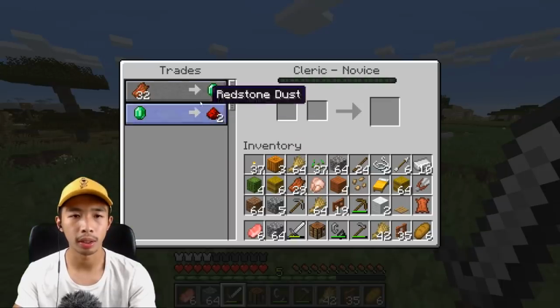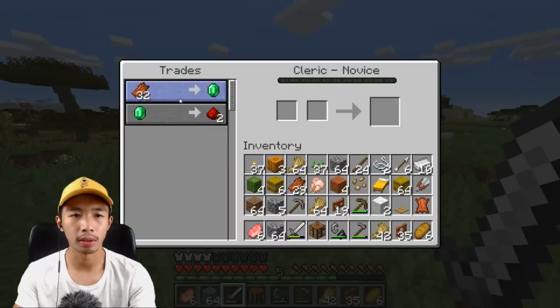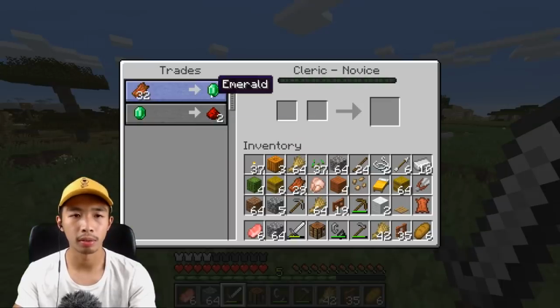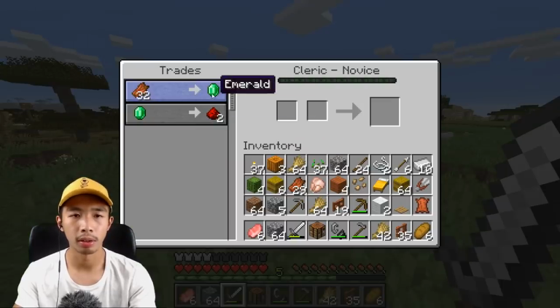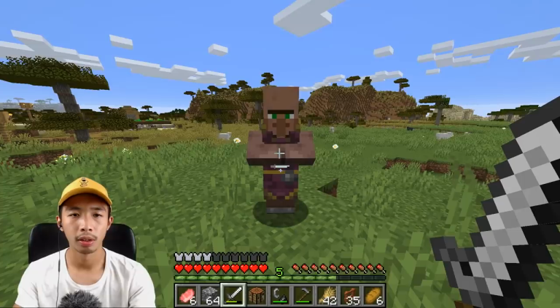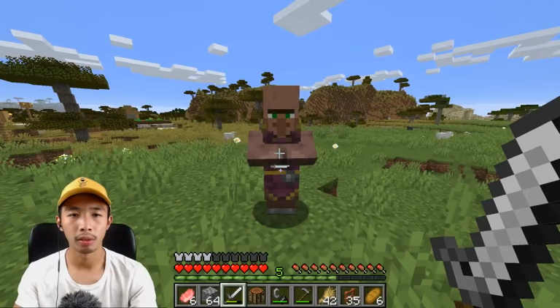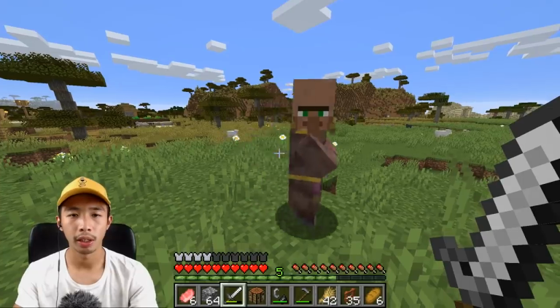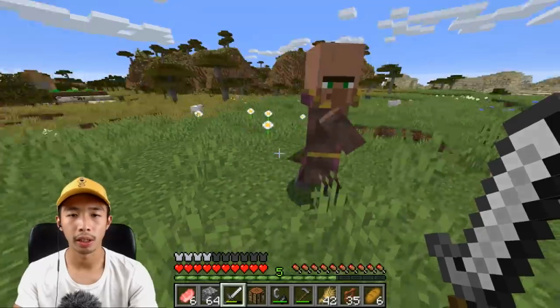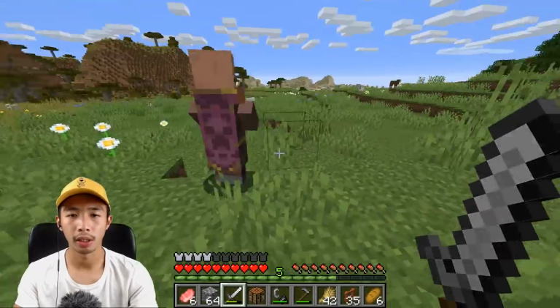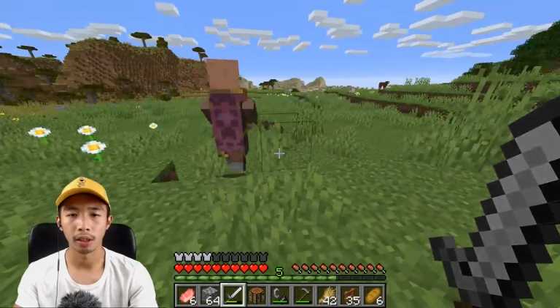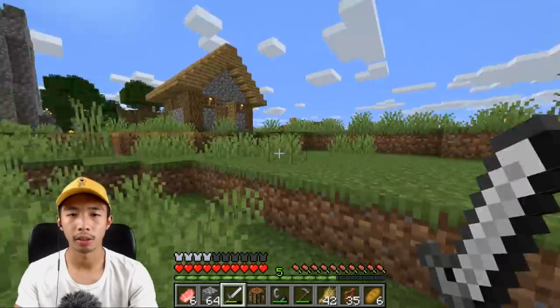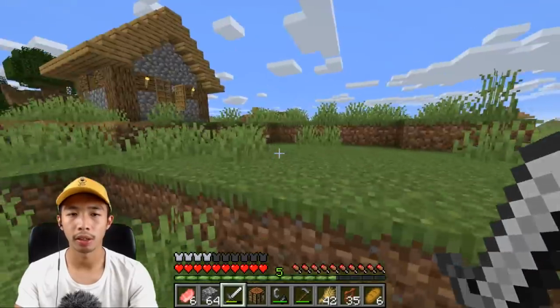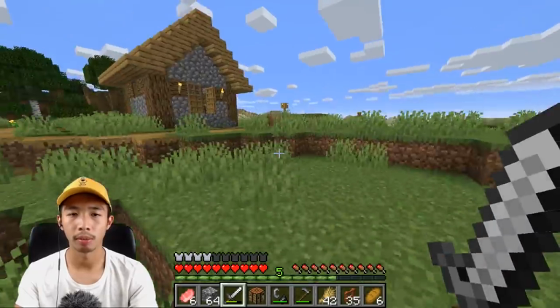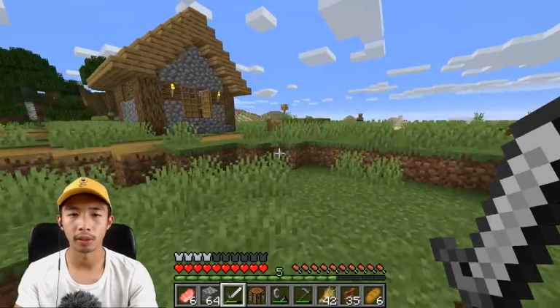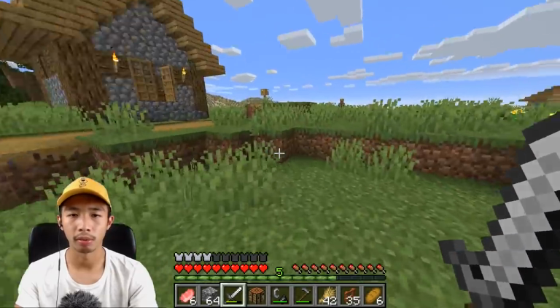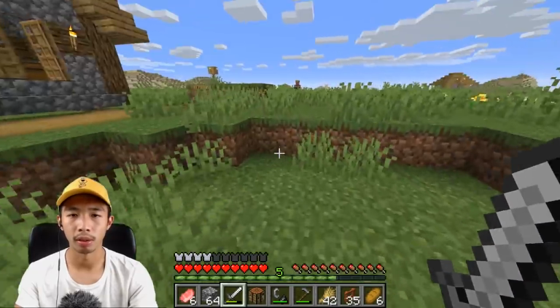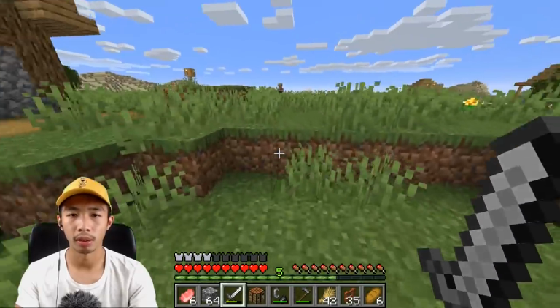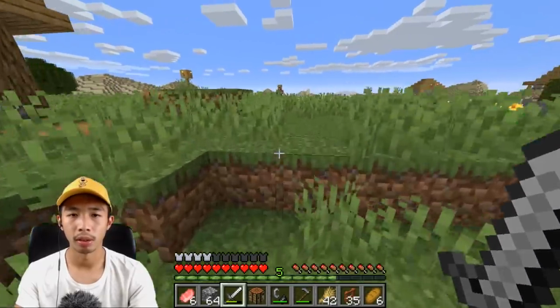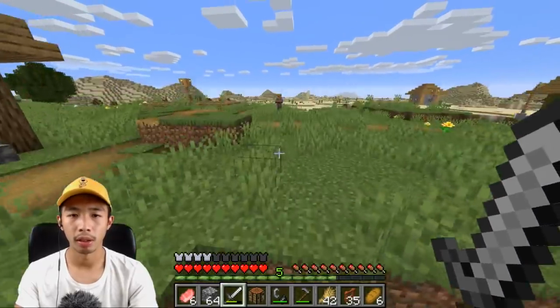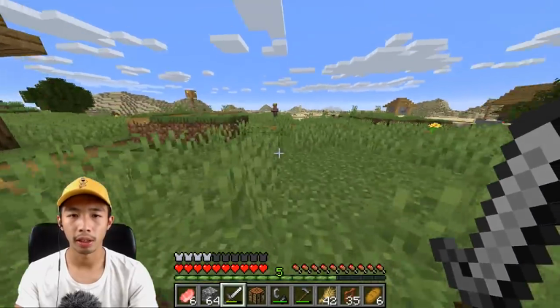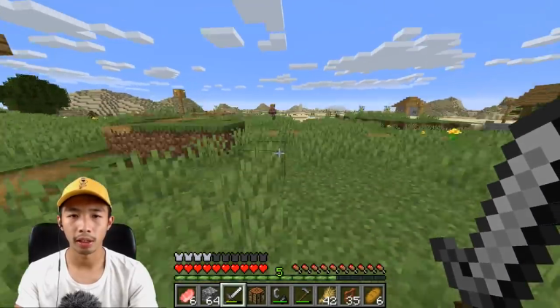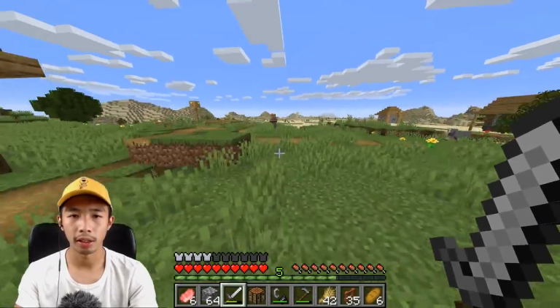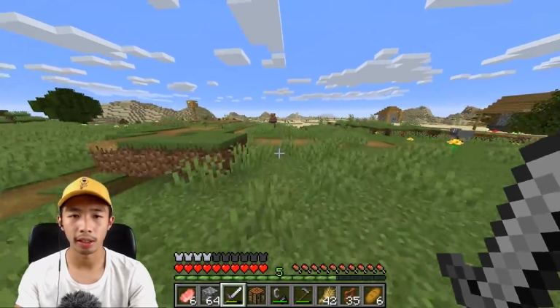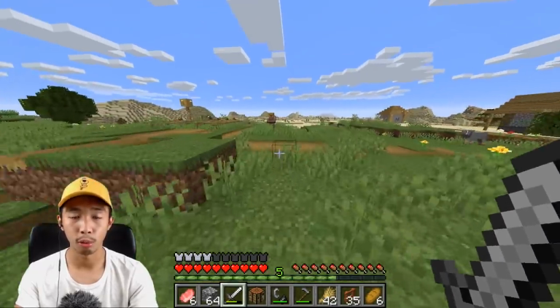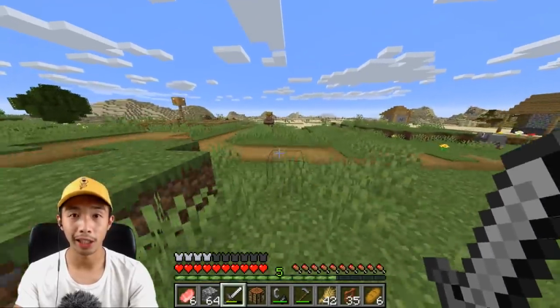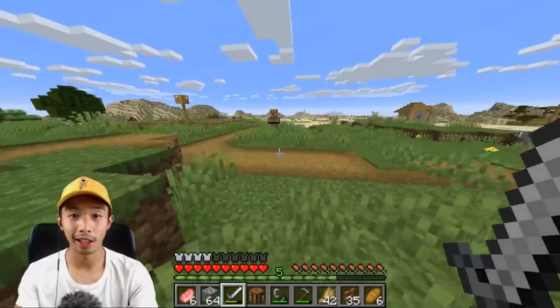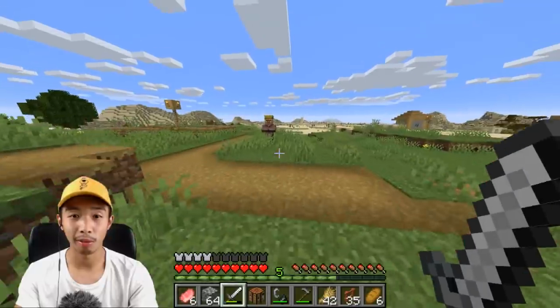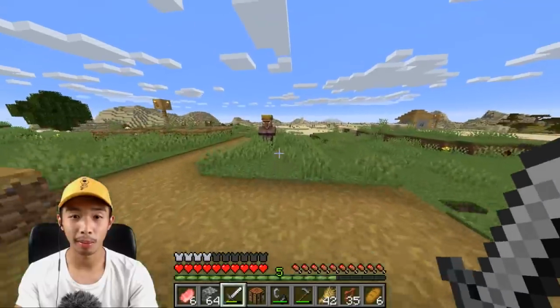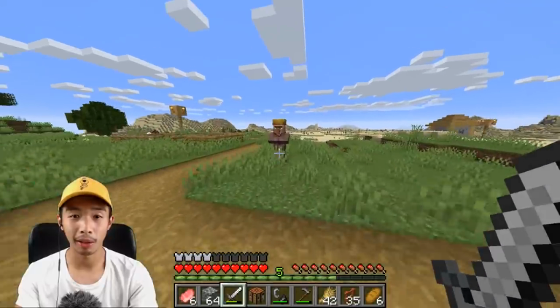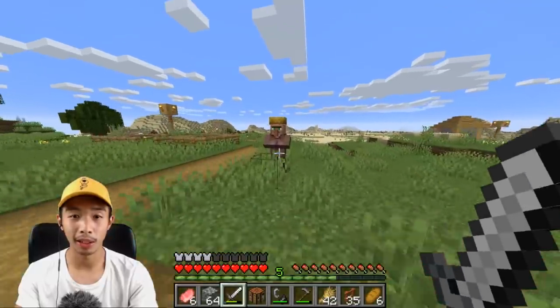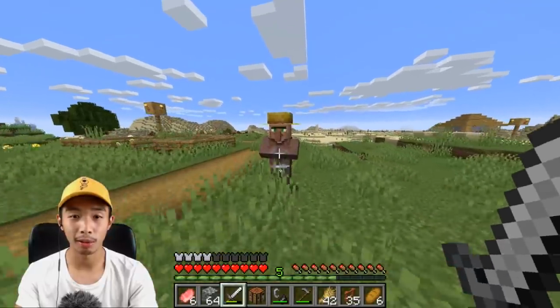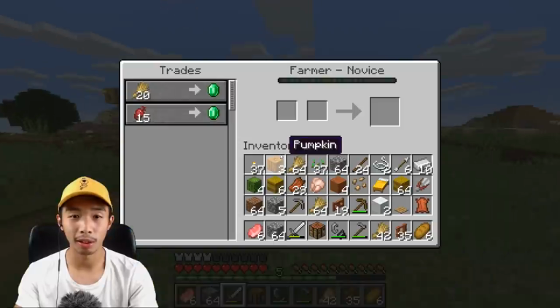He has redstone! I can sell this guy some wheat and then buy a redstone. Okay, get some emerald.